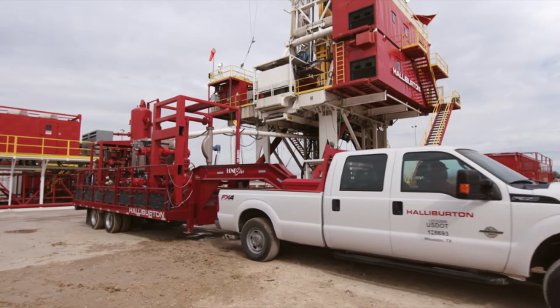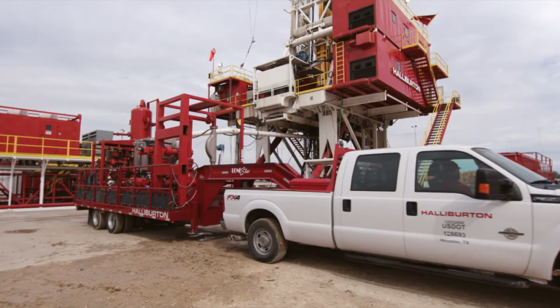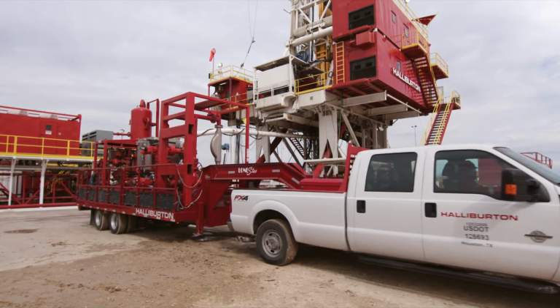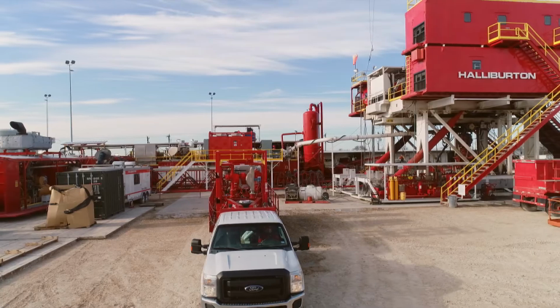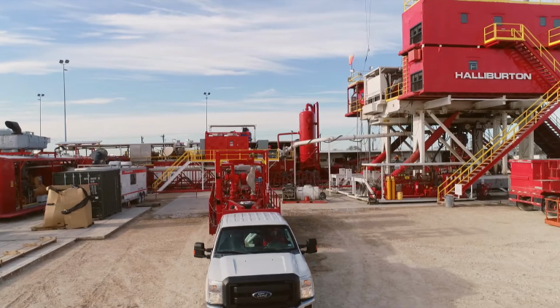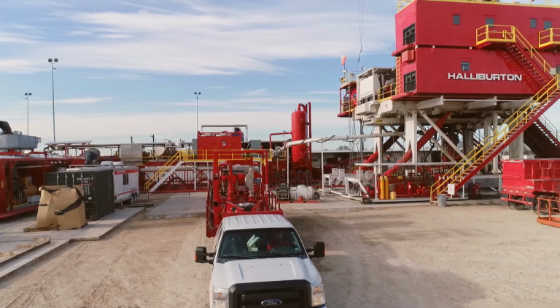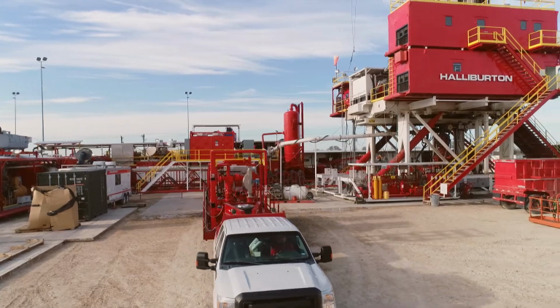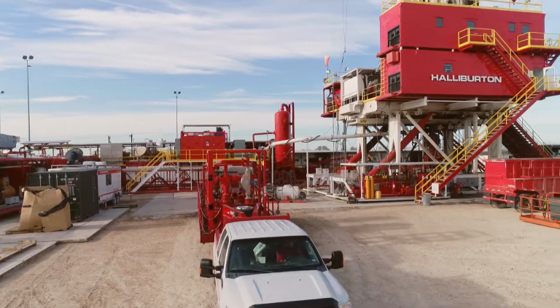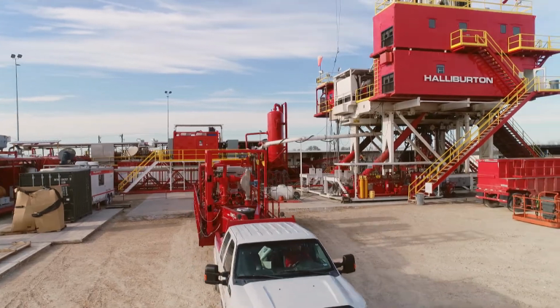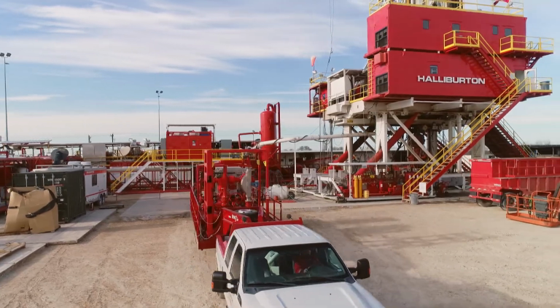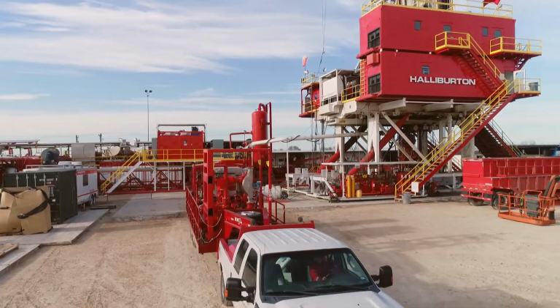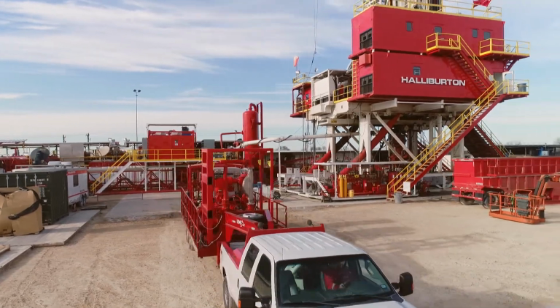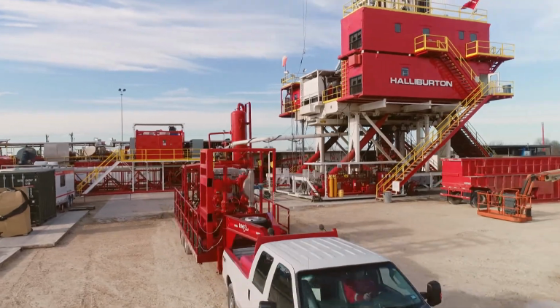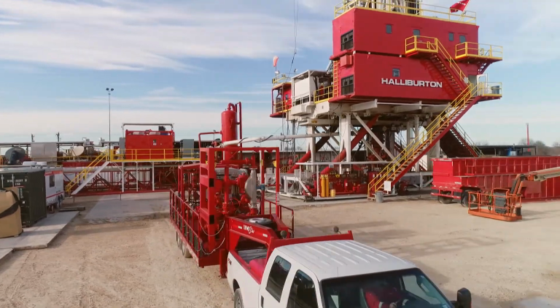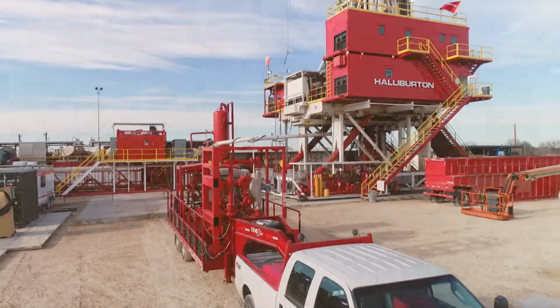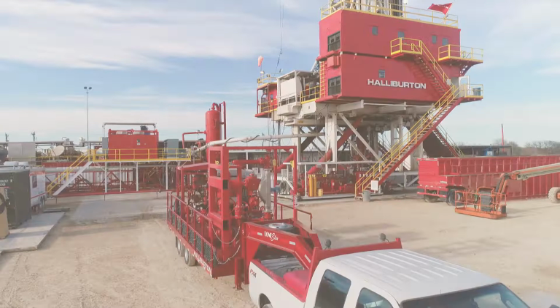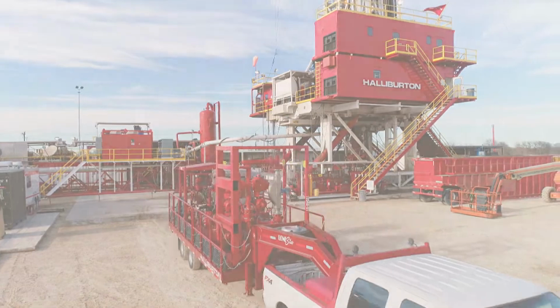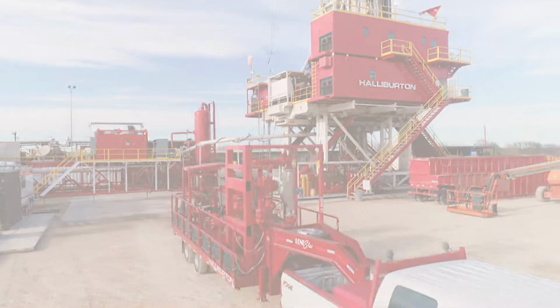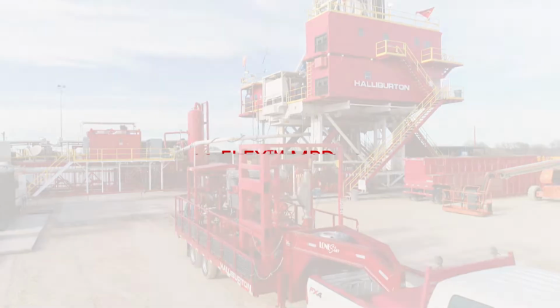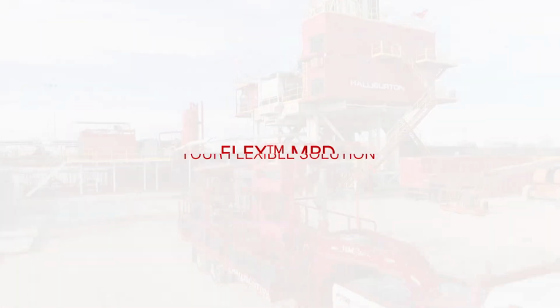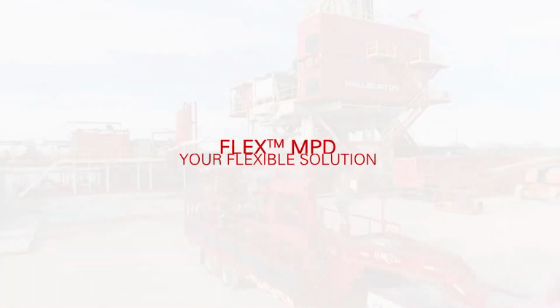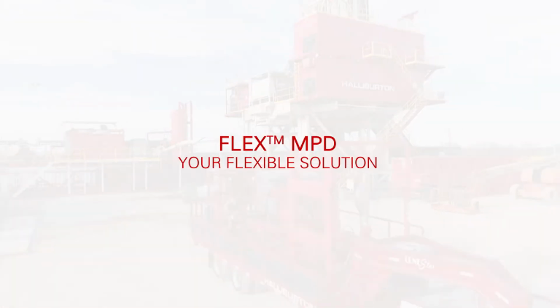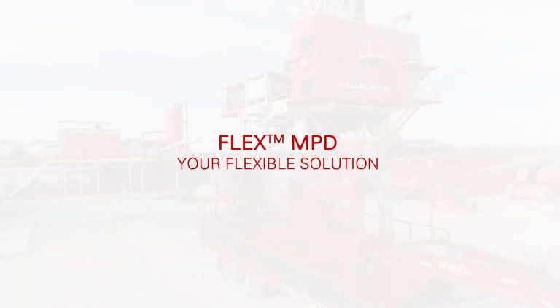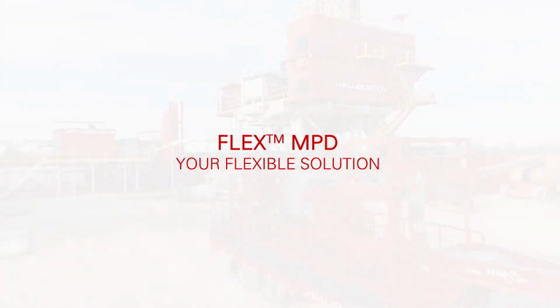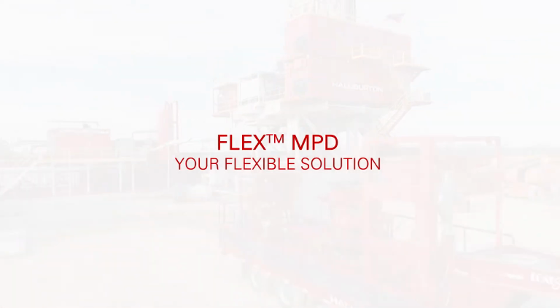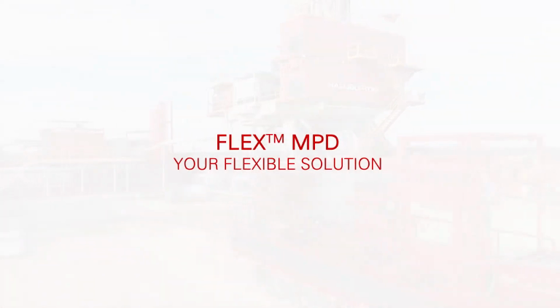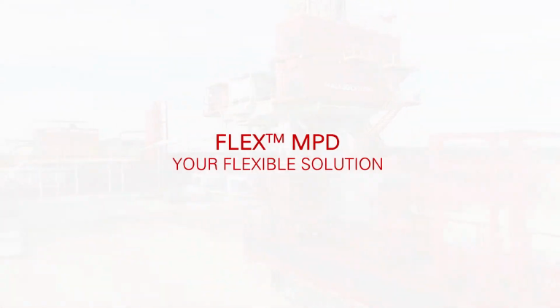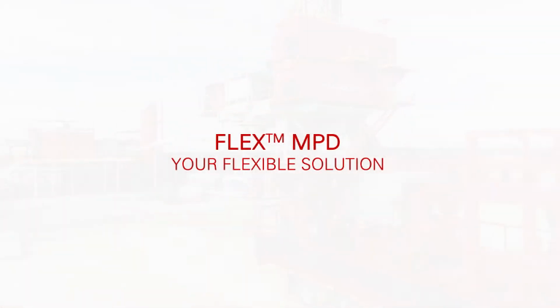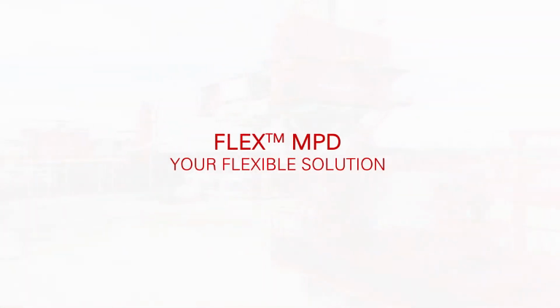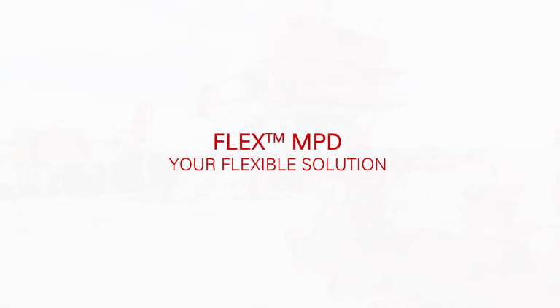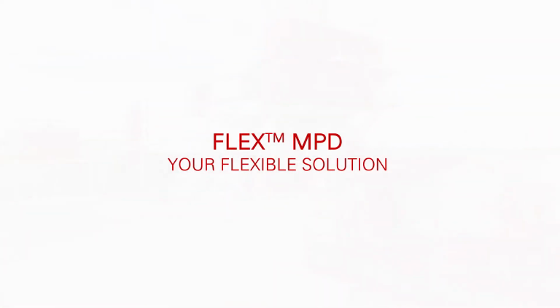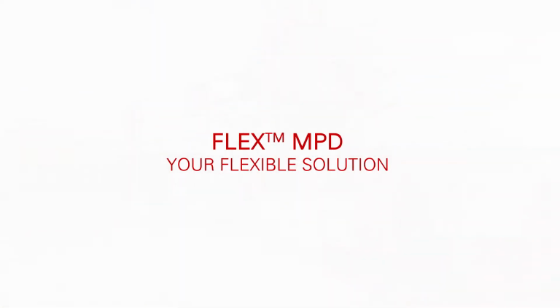The Flex MPD System — a flexible solution for all your managed pressure needs.